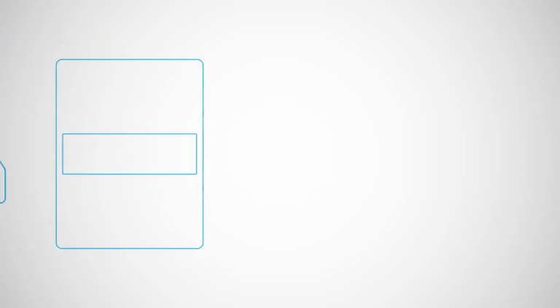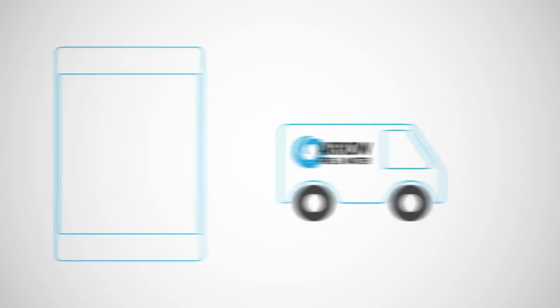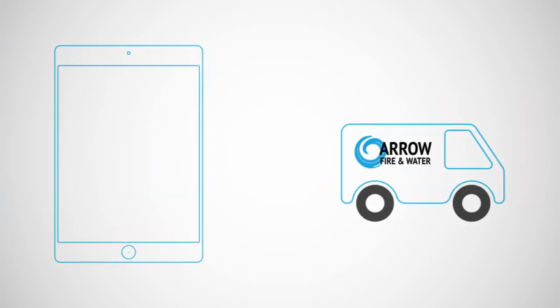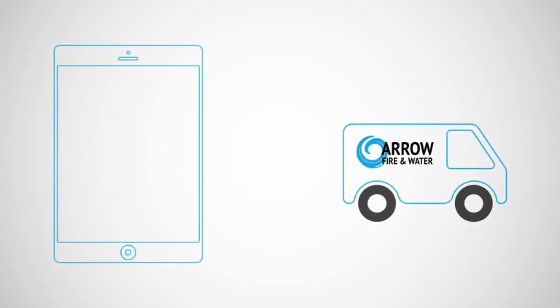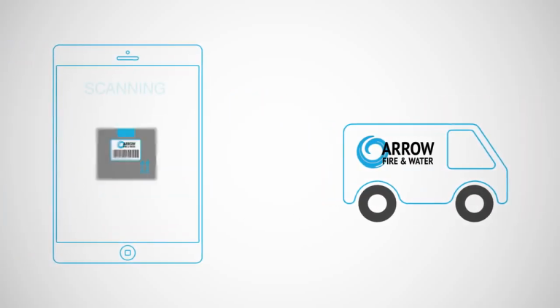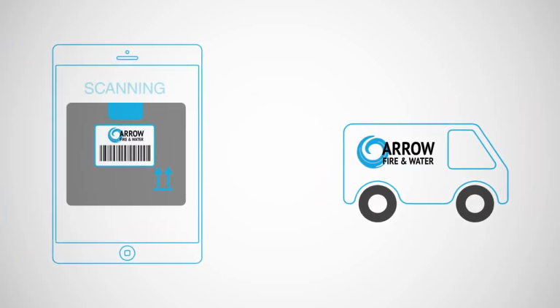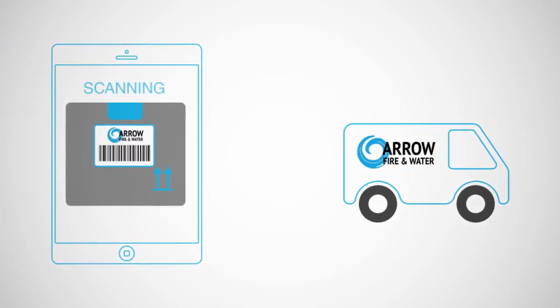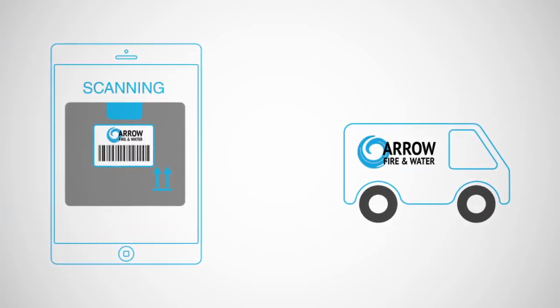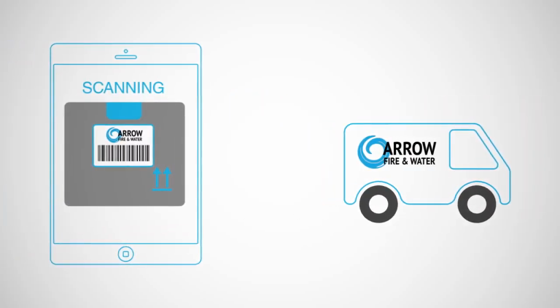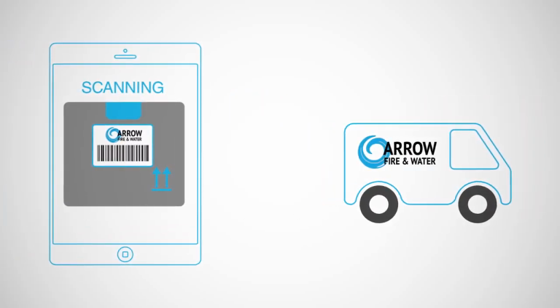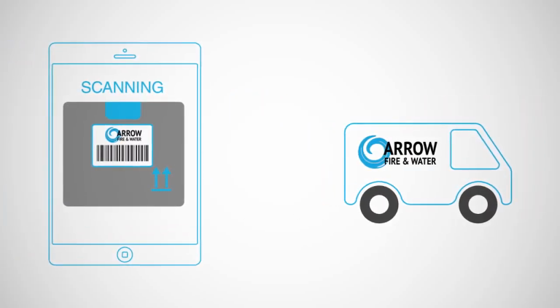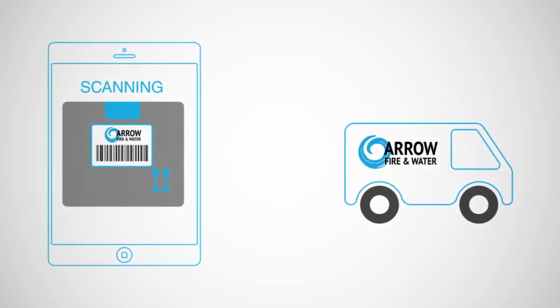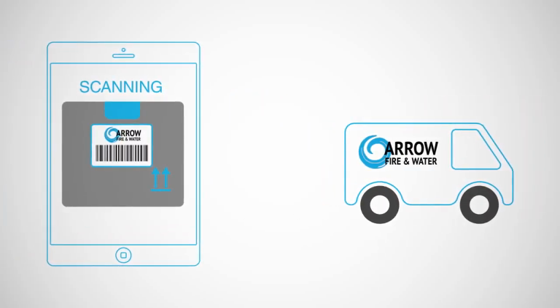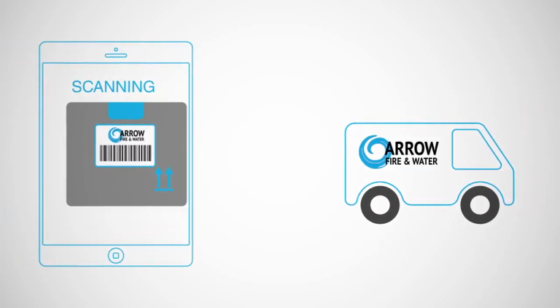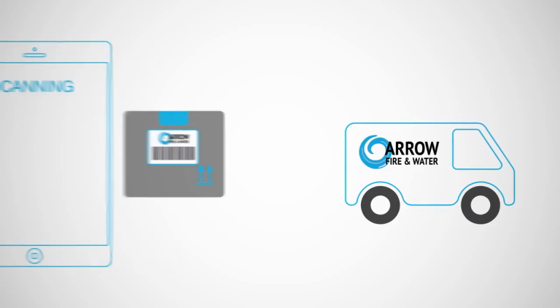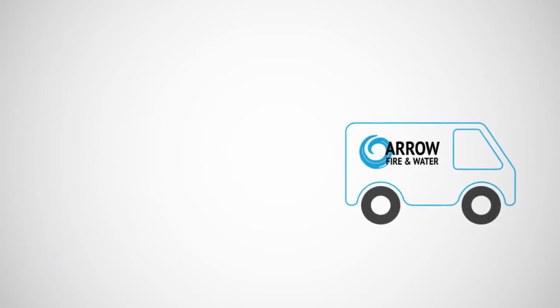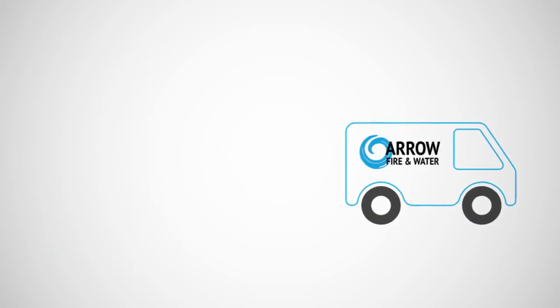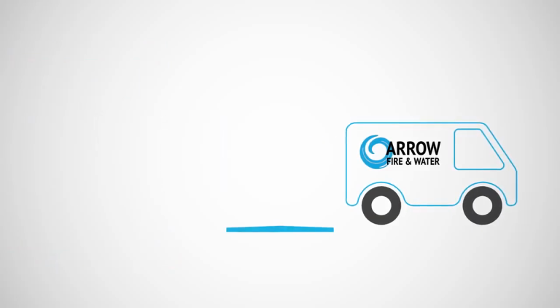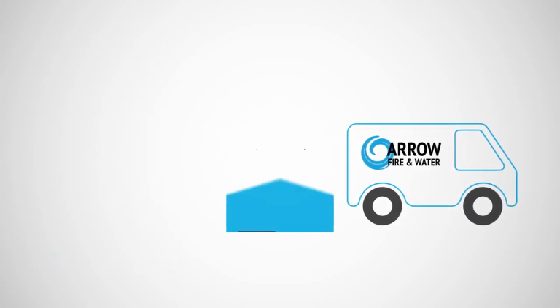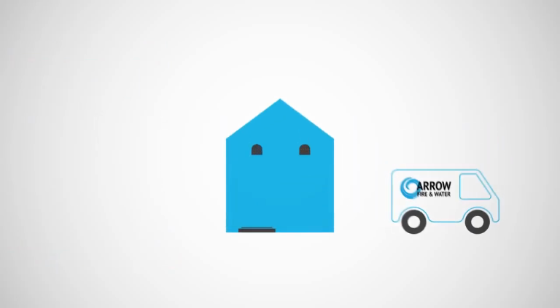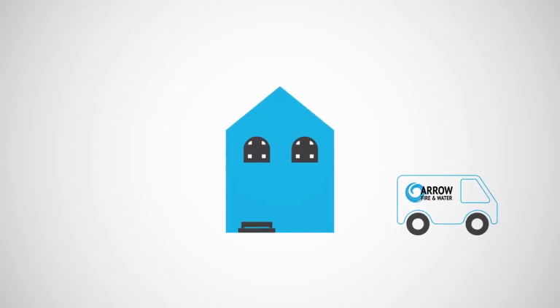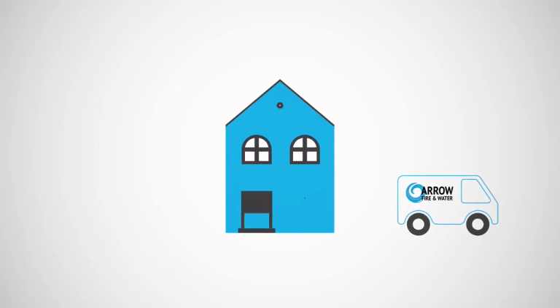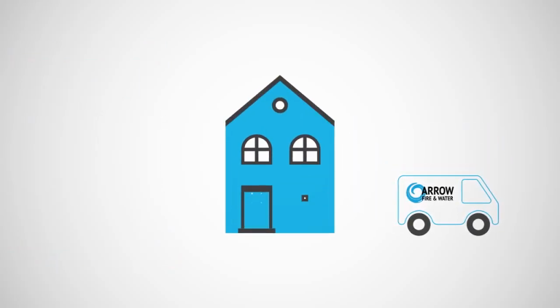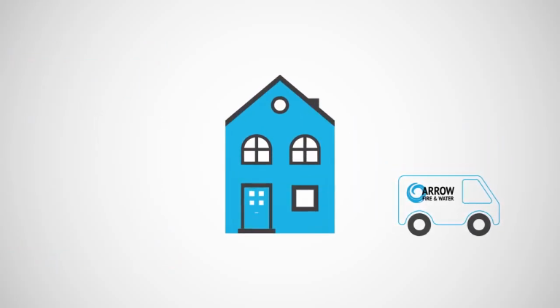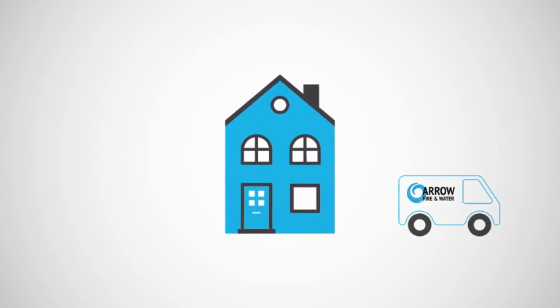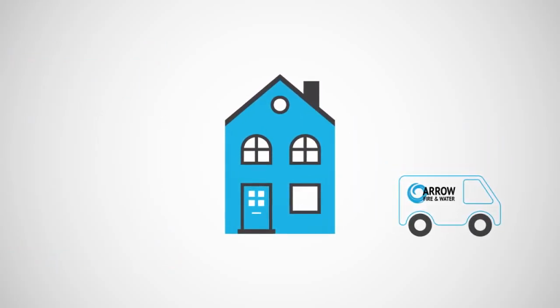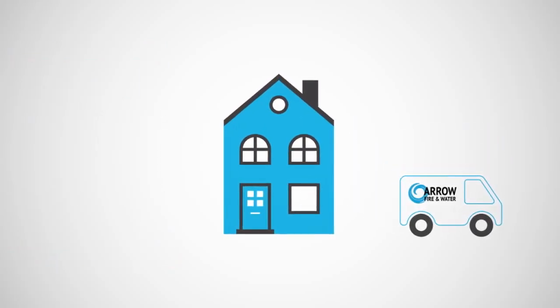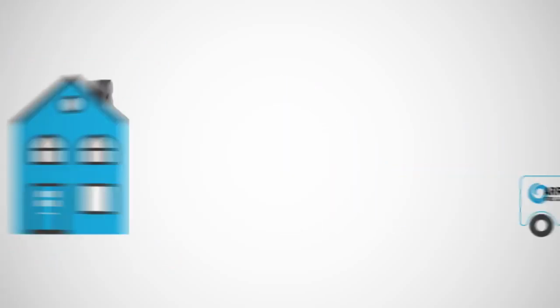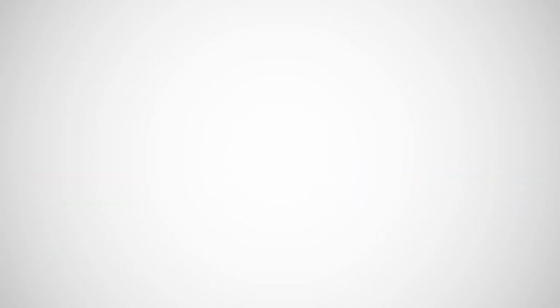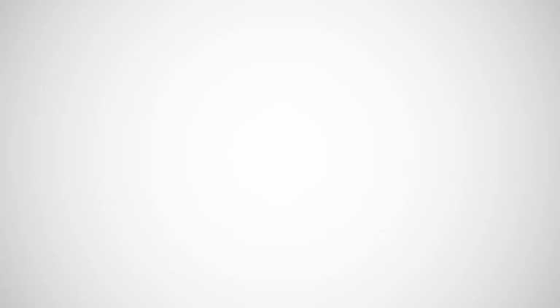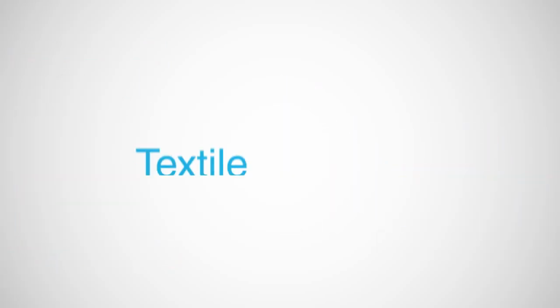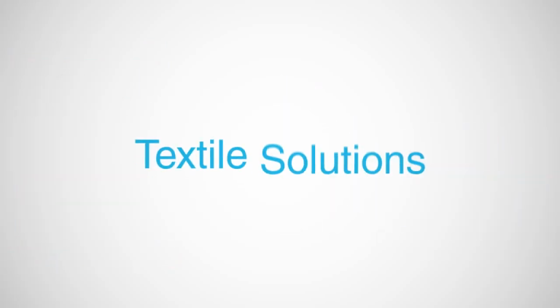For delivery, the packages are scanned one last time for accuracy and brought back into the home.